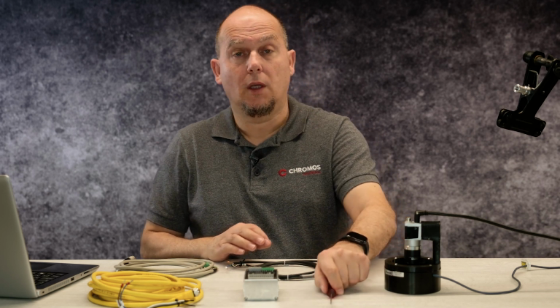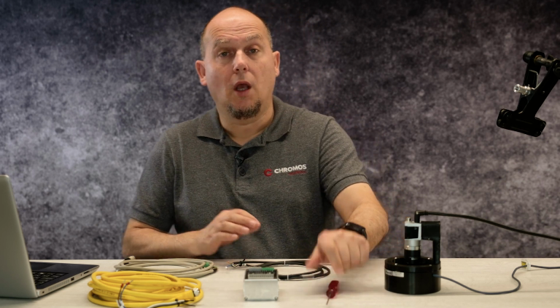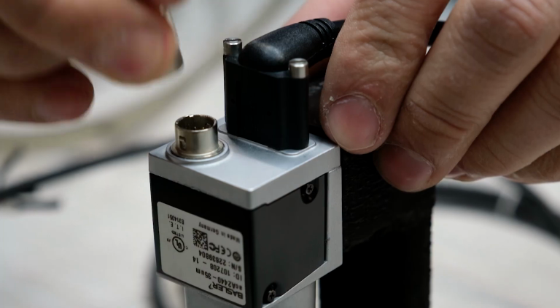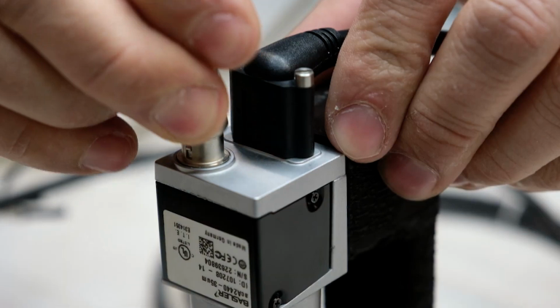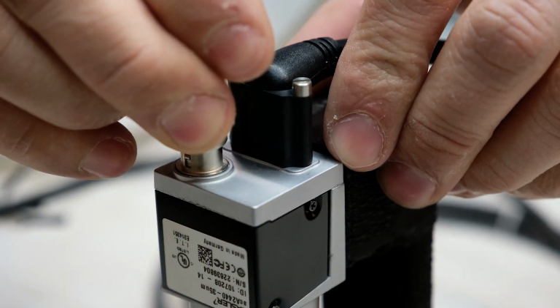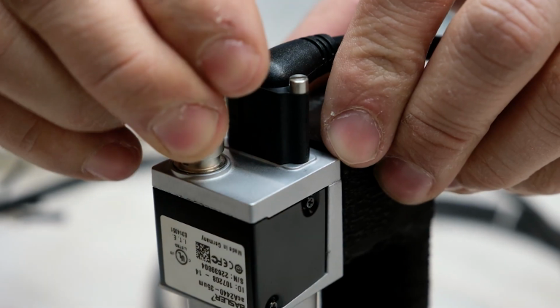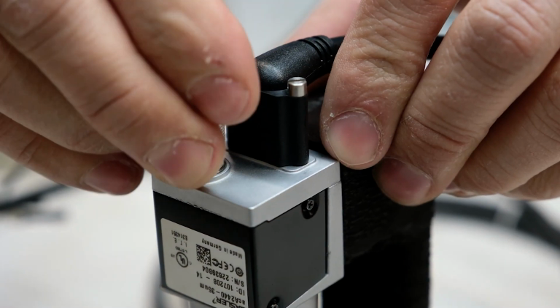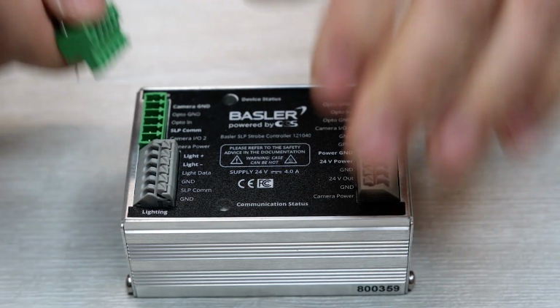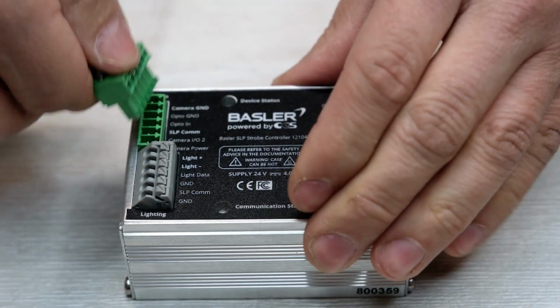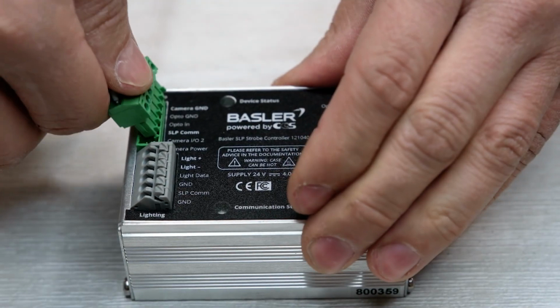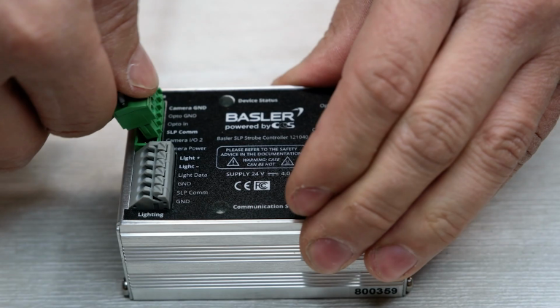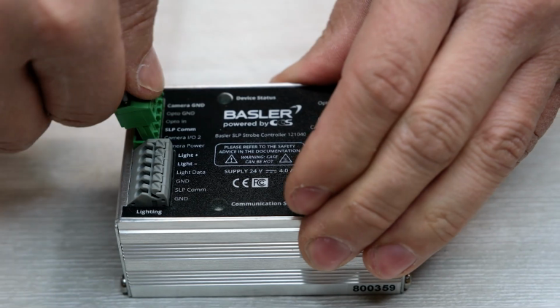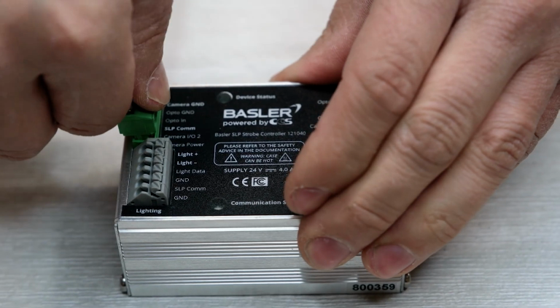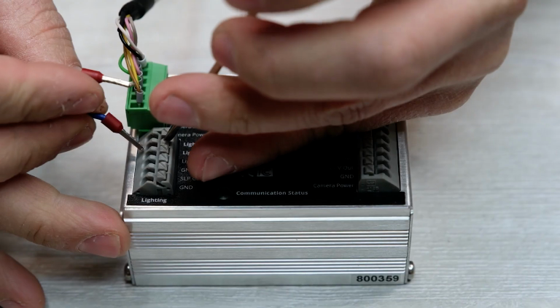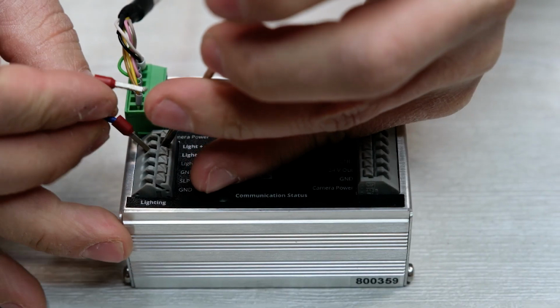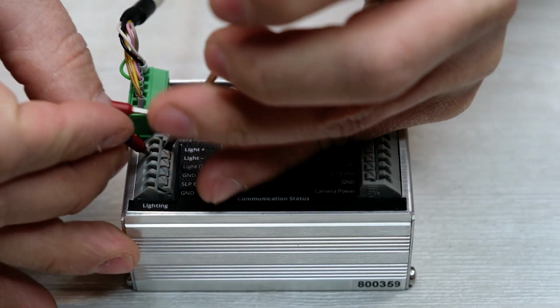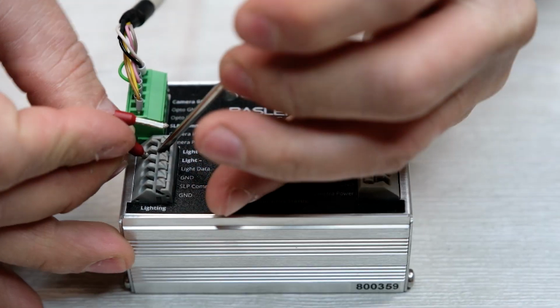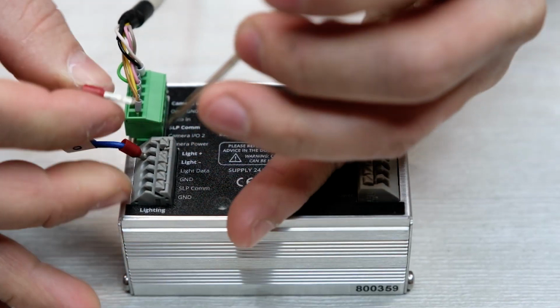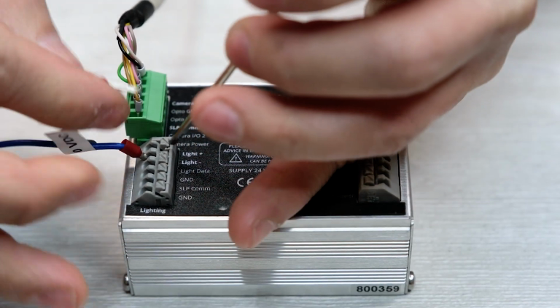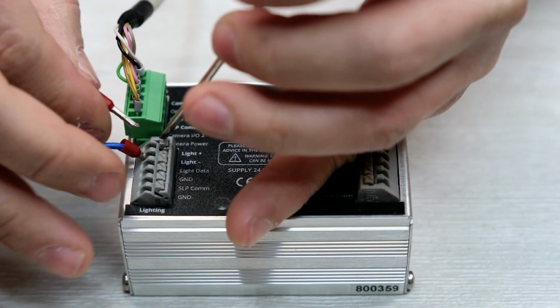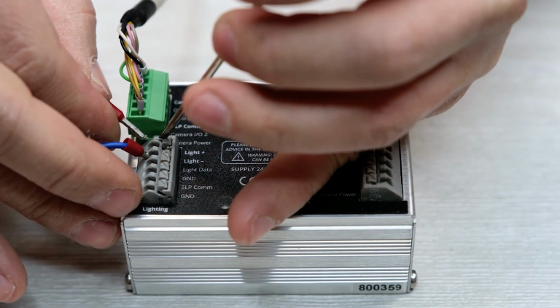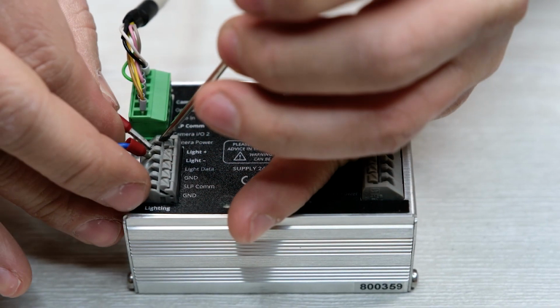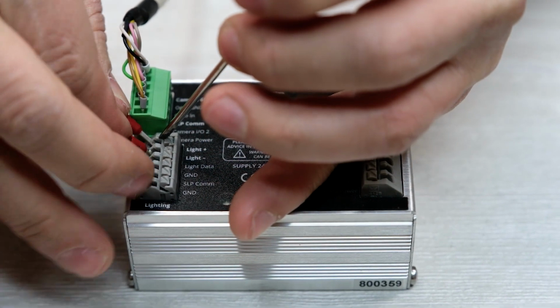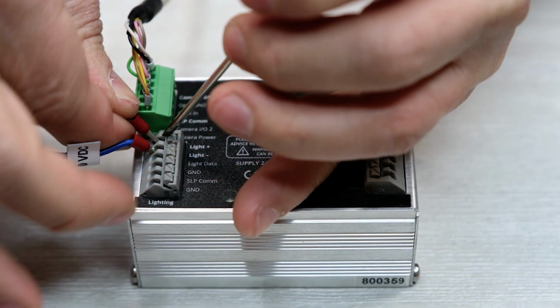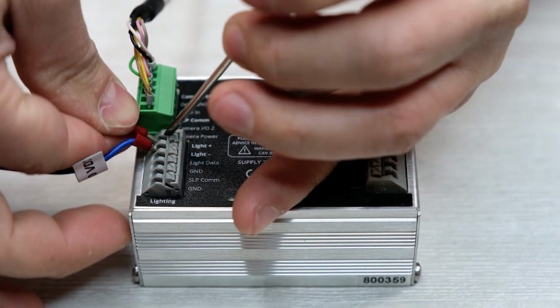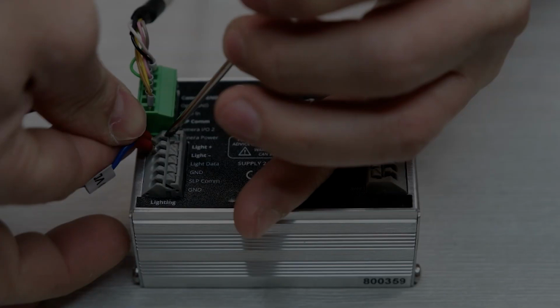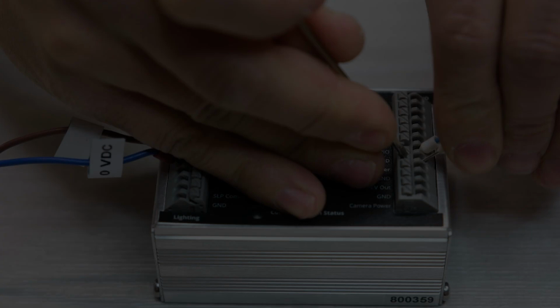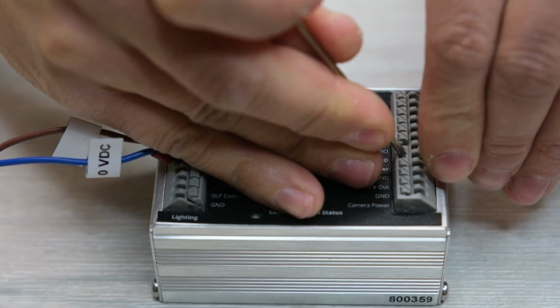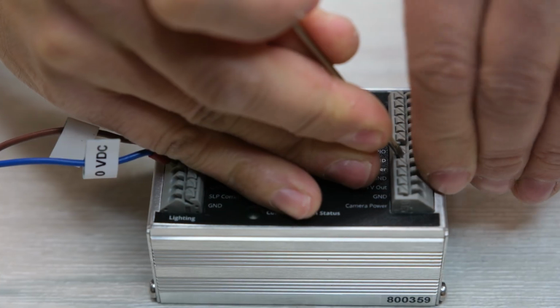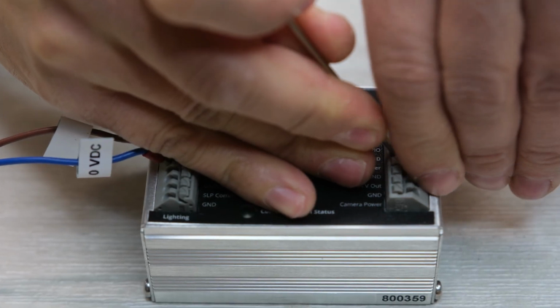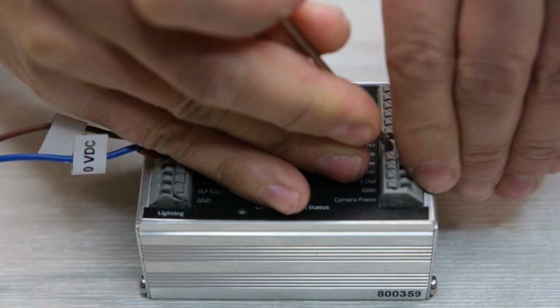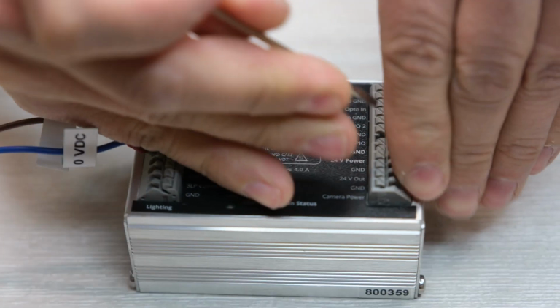You simply connect the camera and the light to the SLP controller and plug it into a power supply — and that's all it takes.